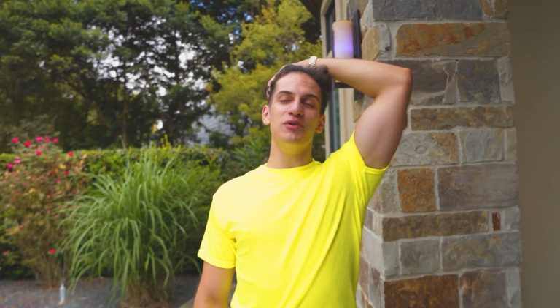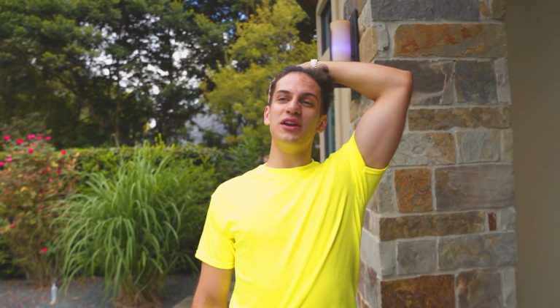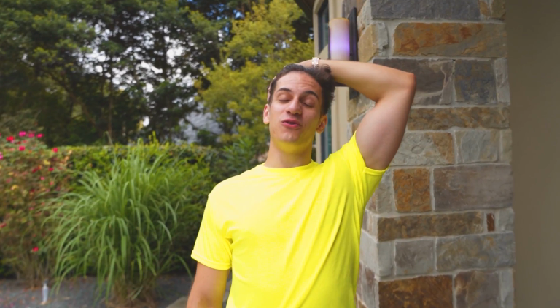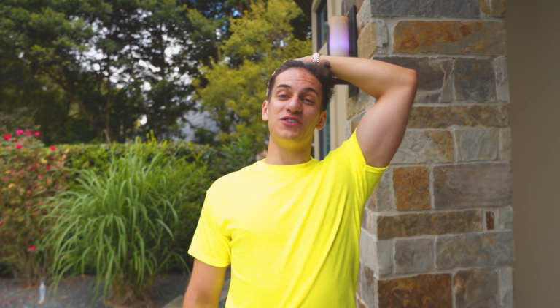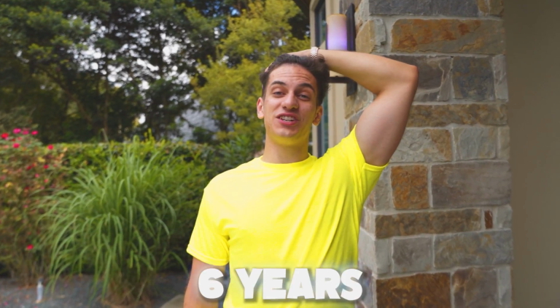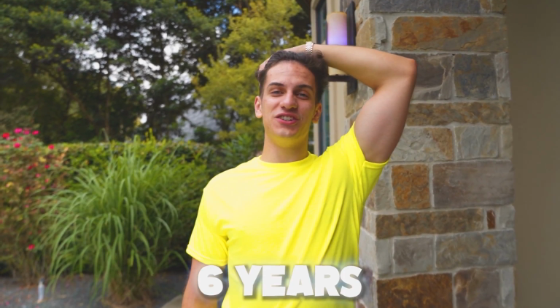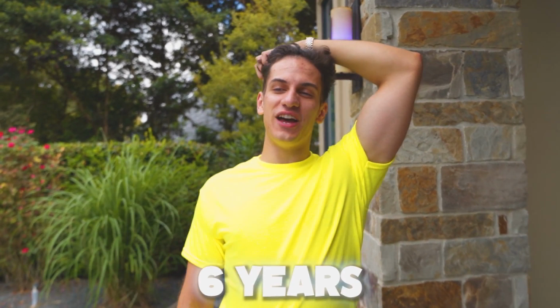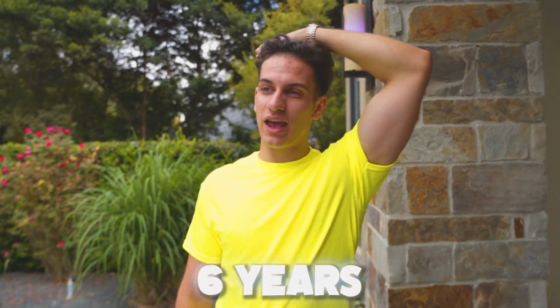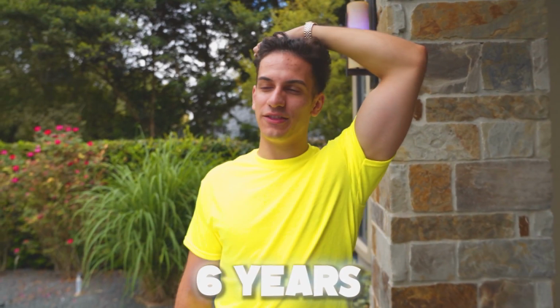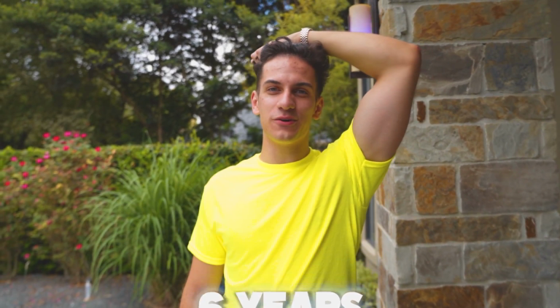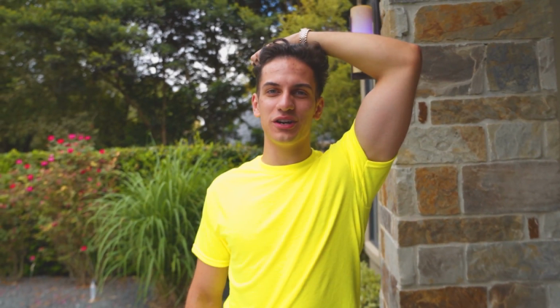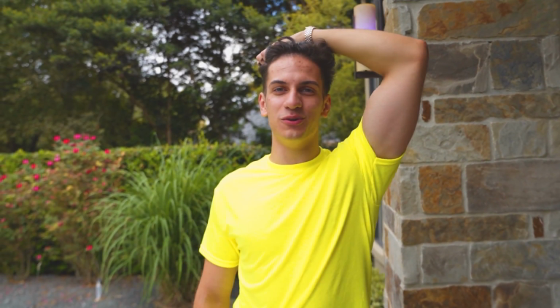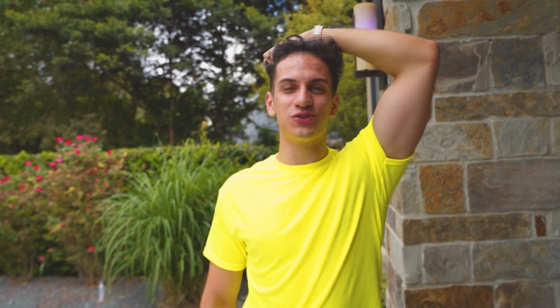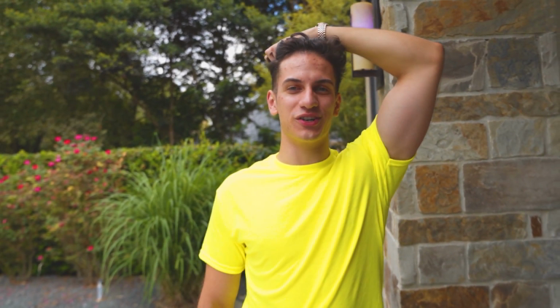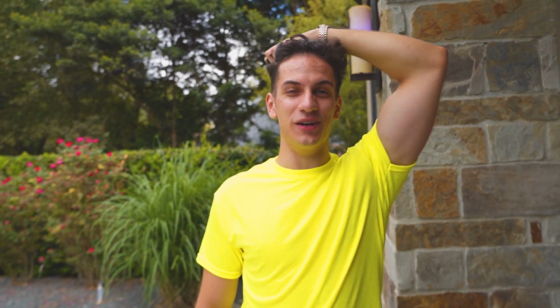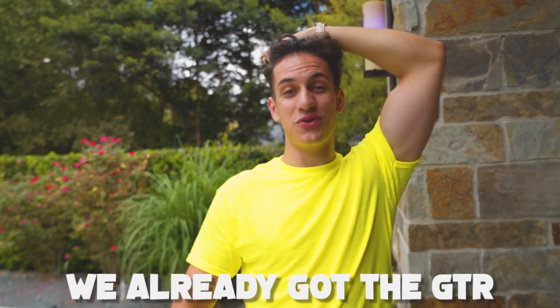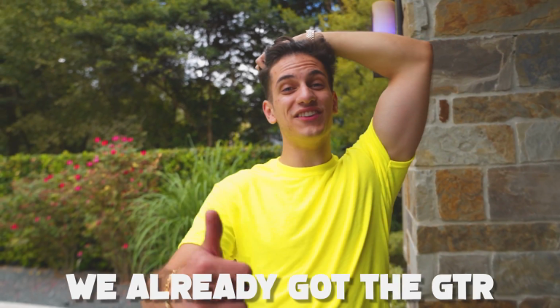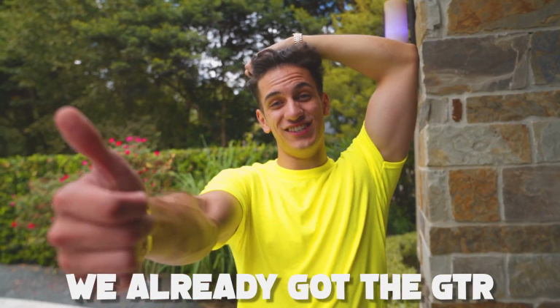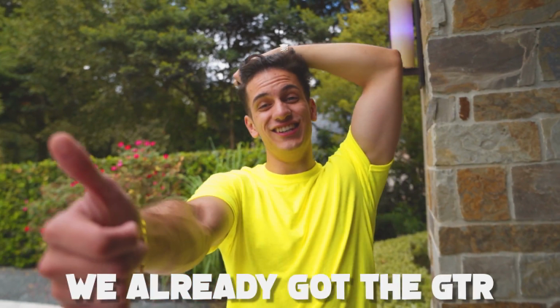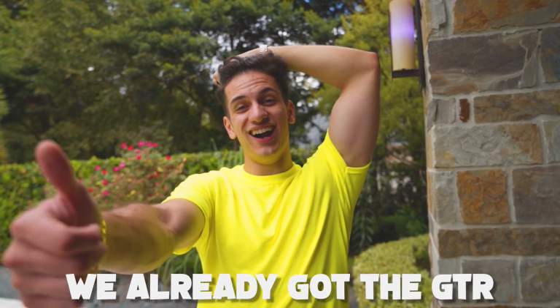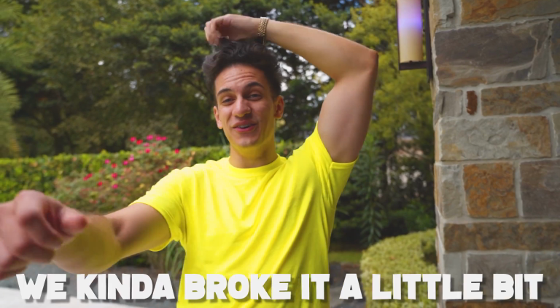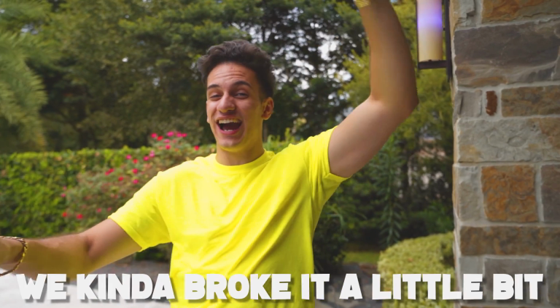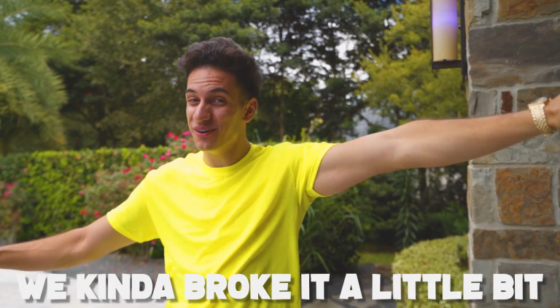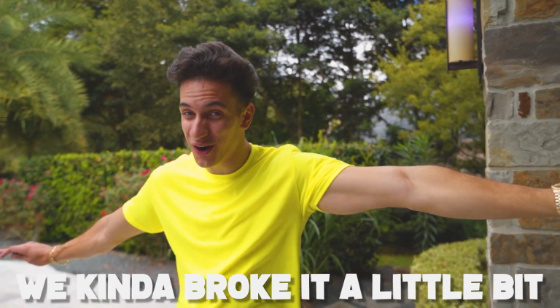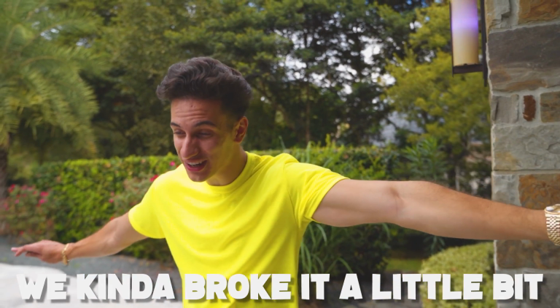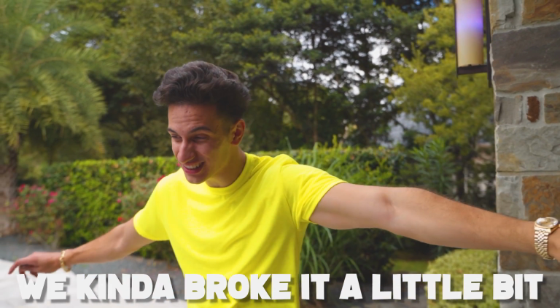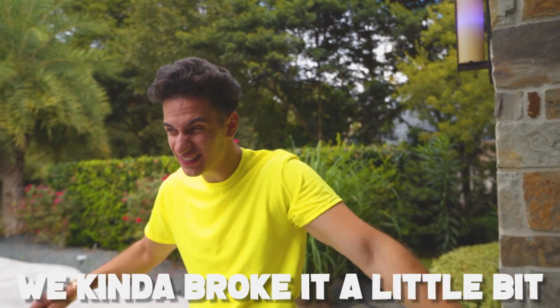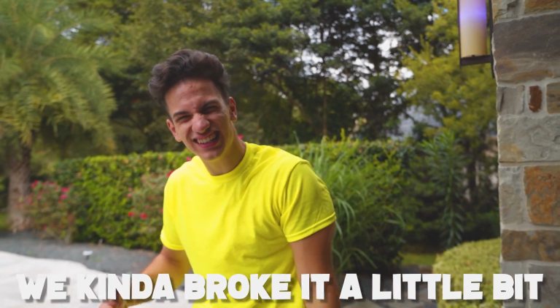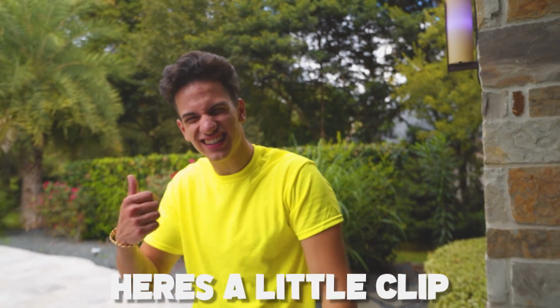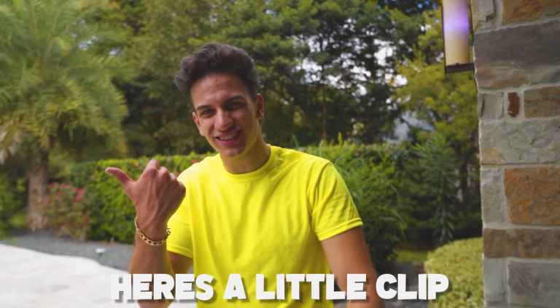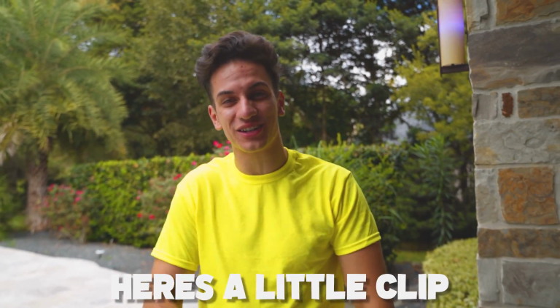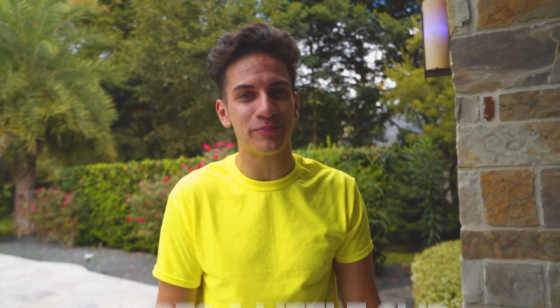I've been waiting for over six years now, and I think we're going to pull the trigger on it. We already got the GTR — we kind of broke it a little bit. Here's a little clip.